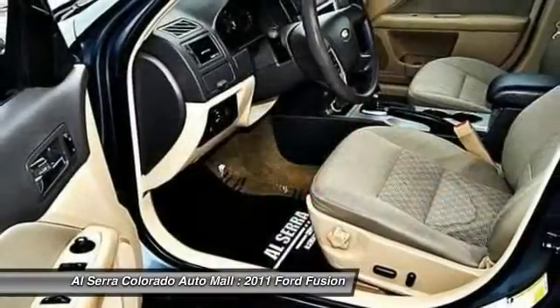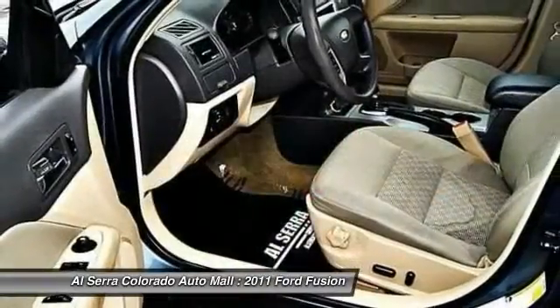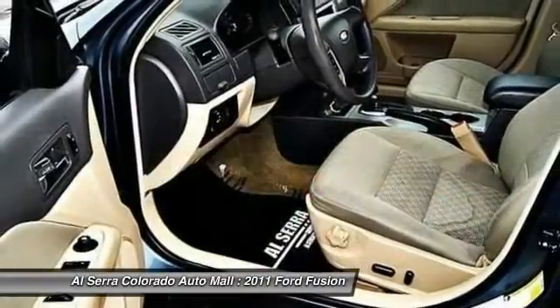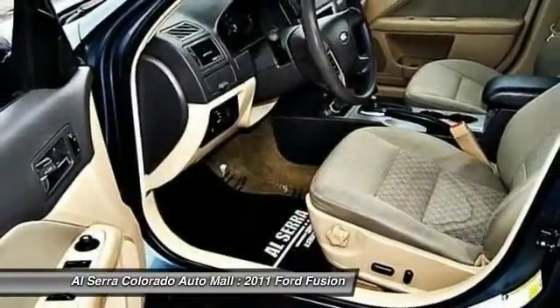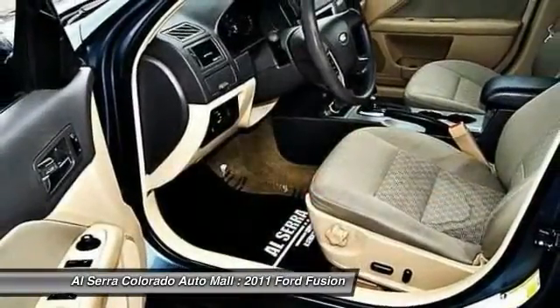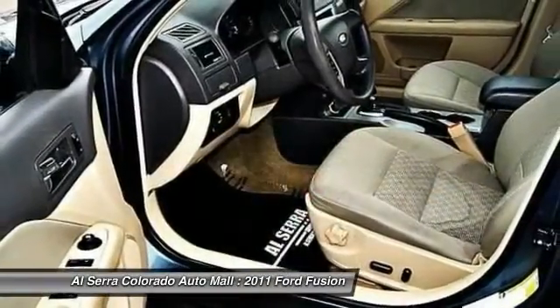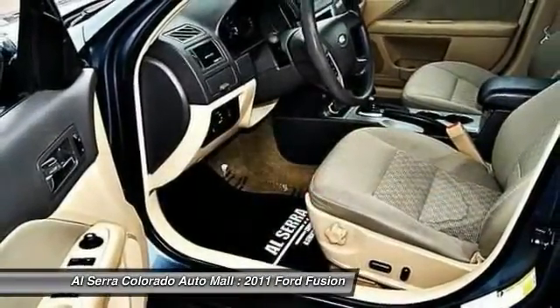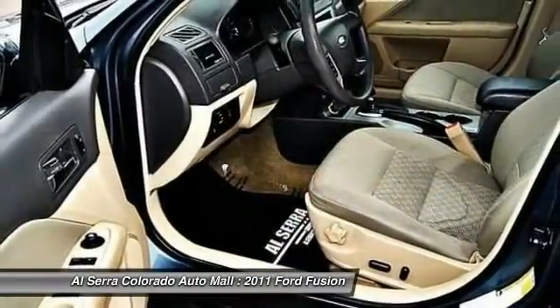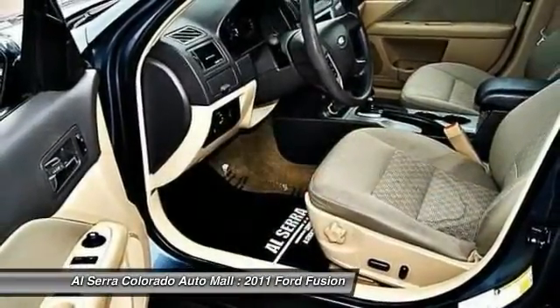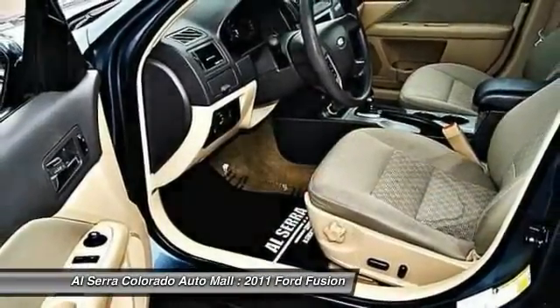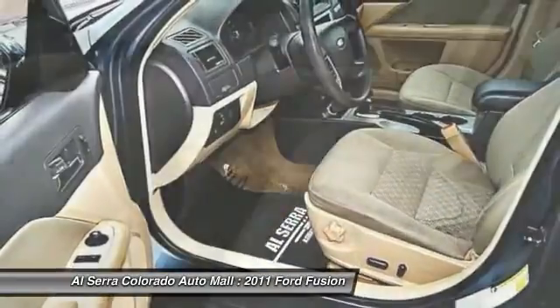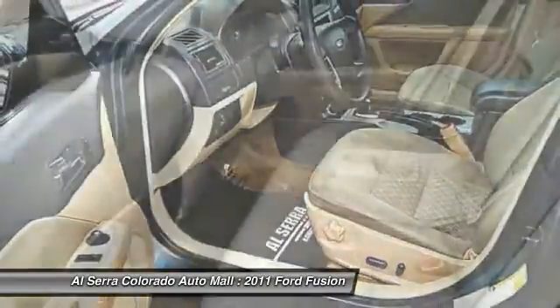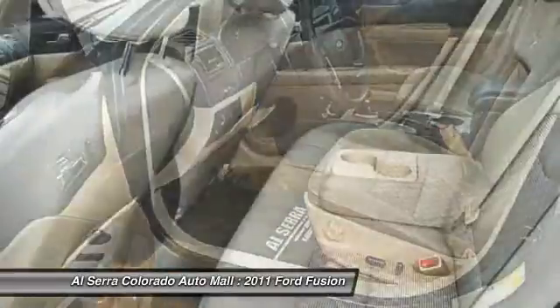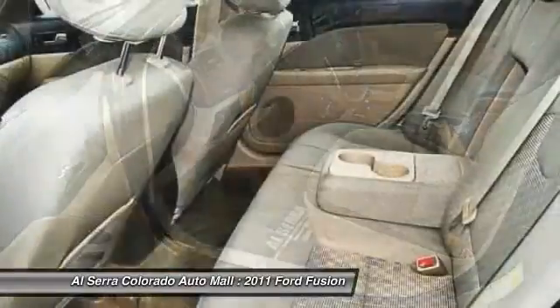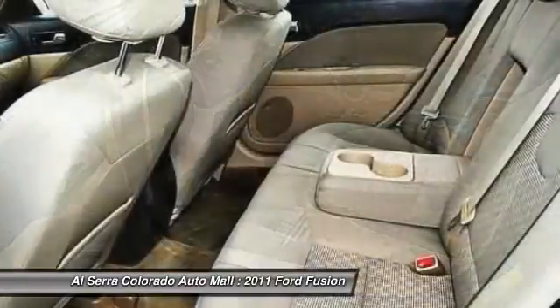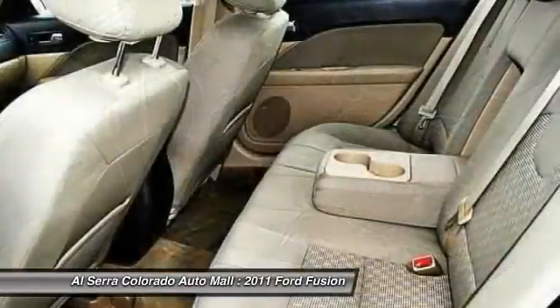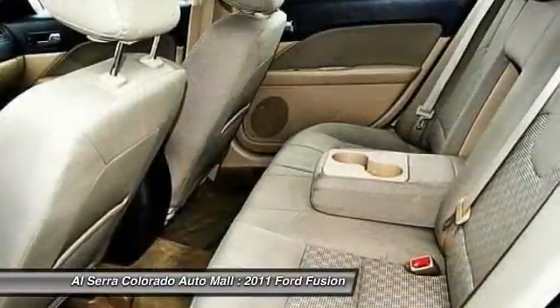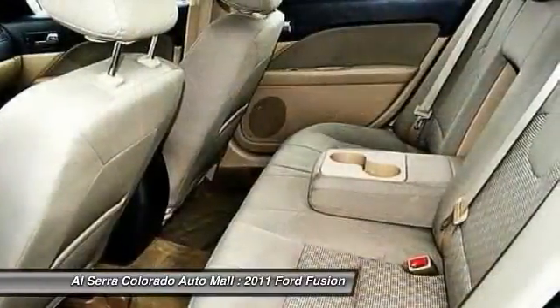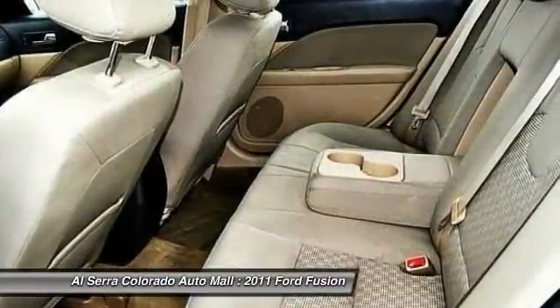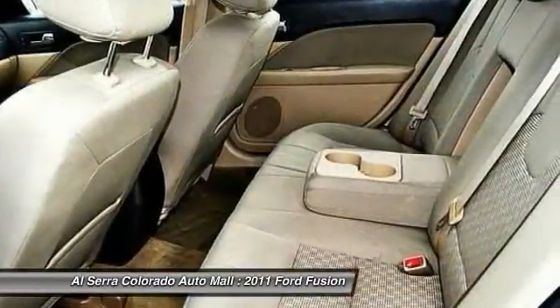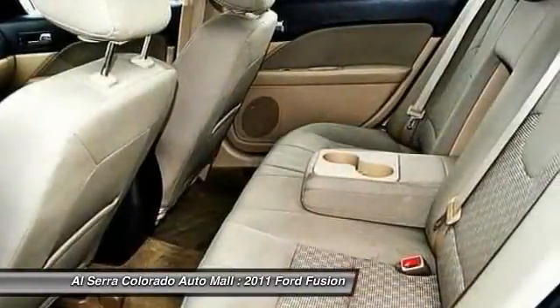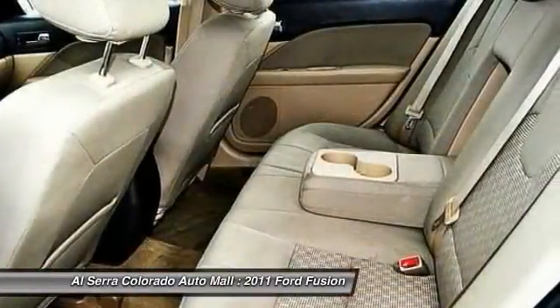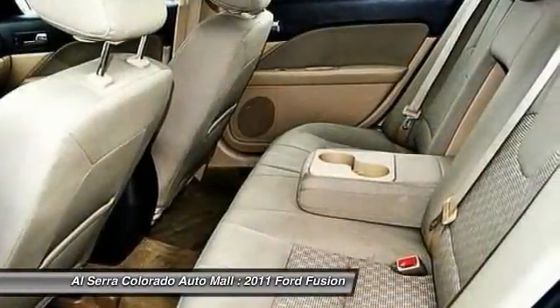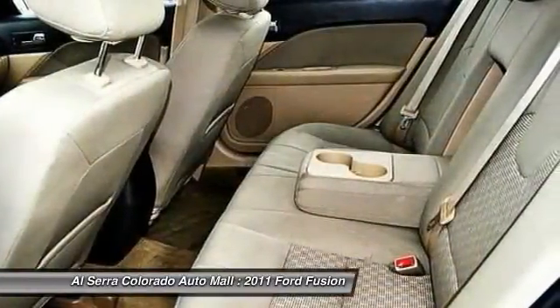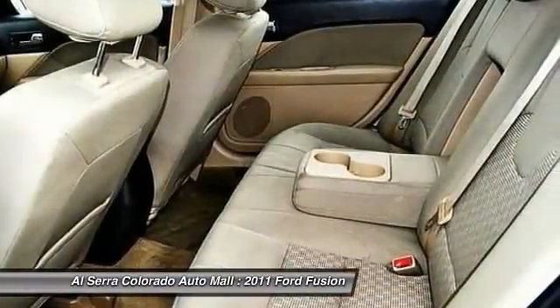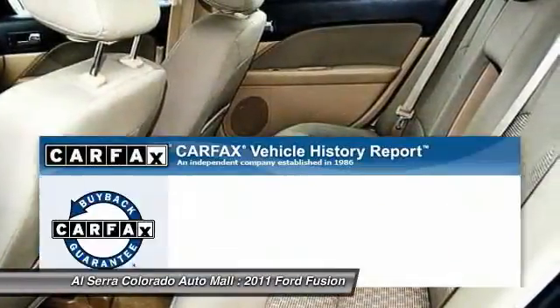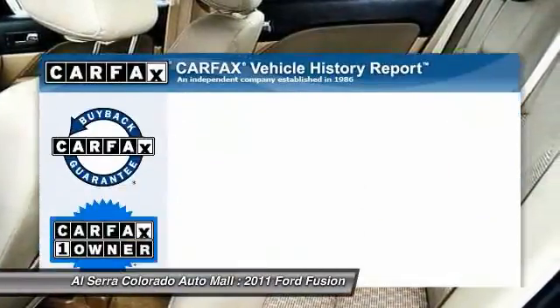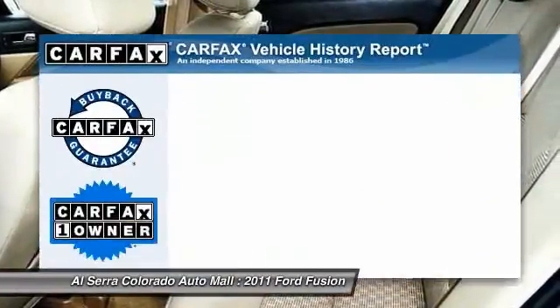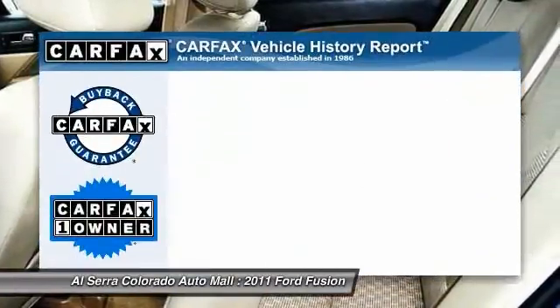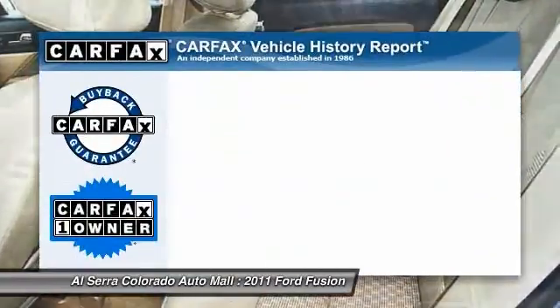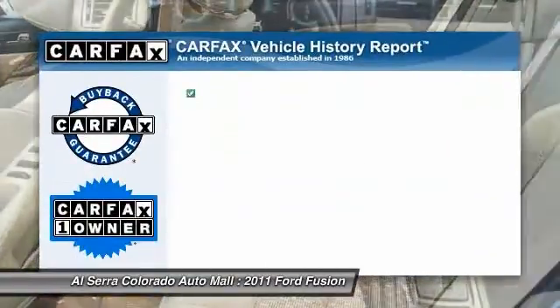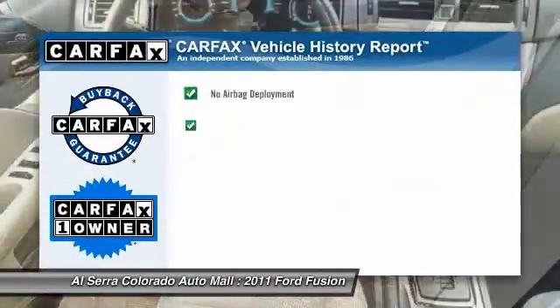Adjustable steering wheel, four-wheel disc brakes, keyless entry, and floor mats.